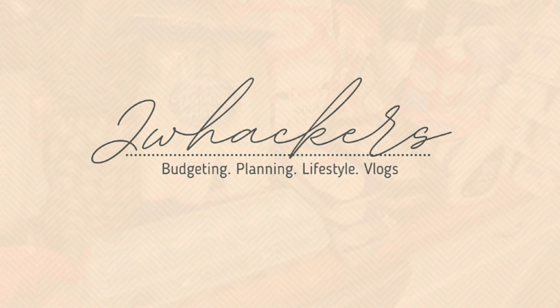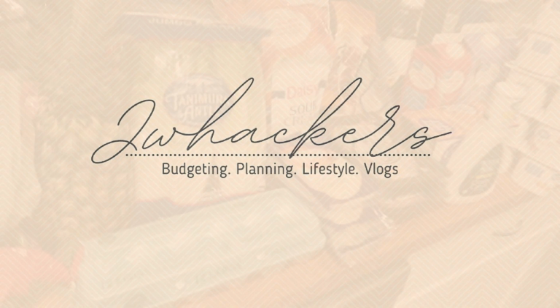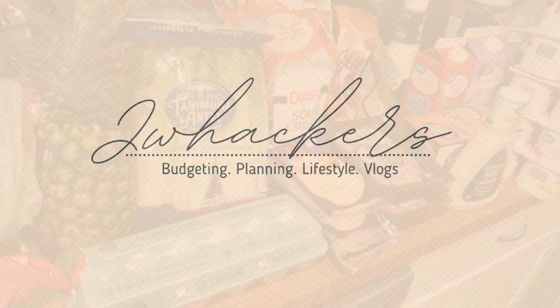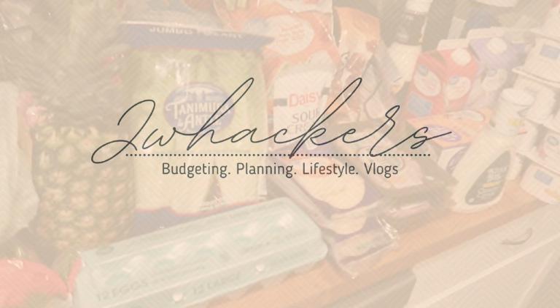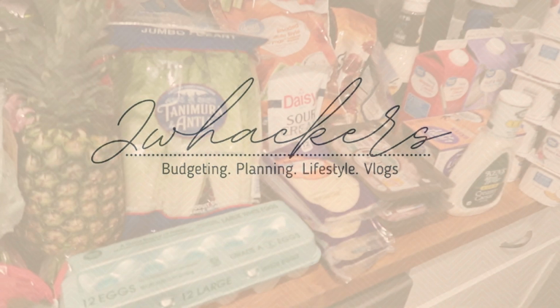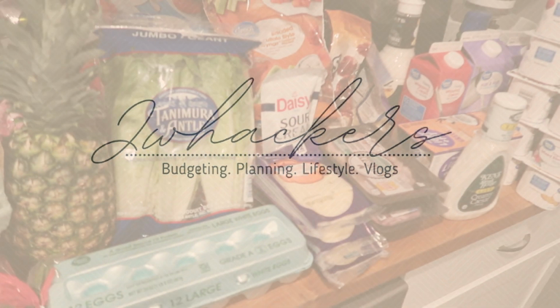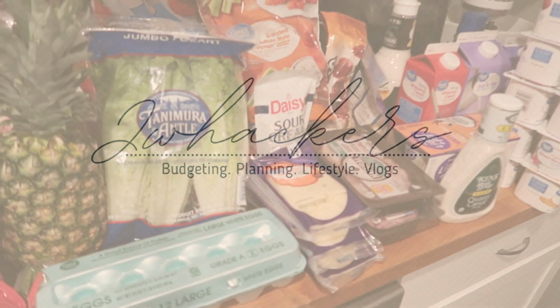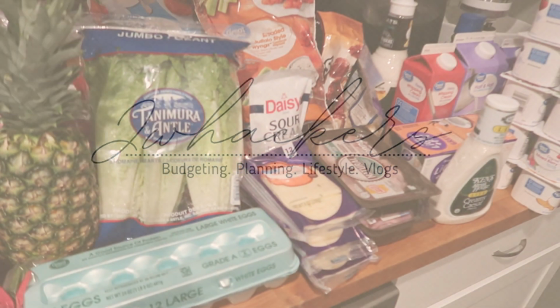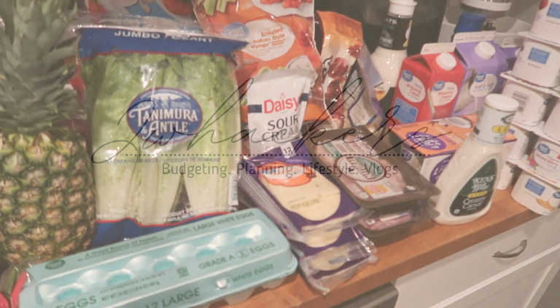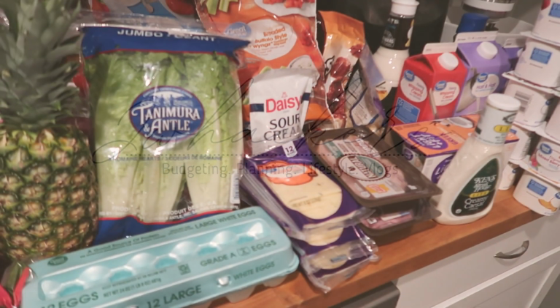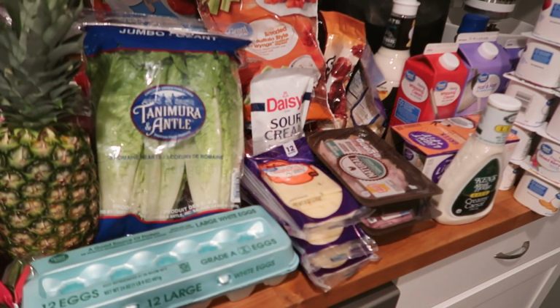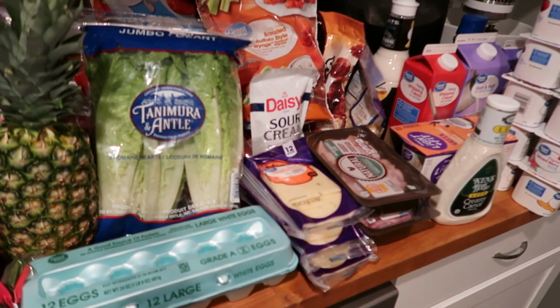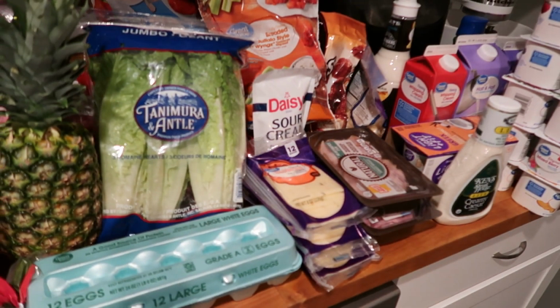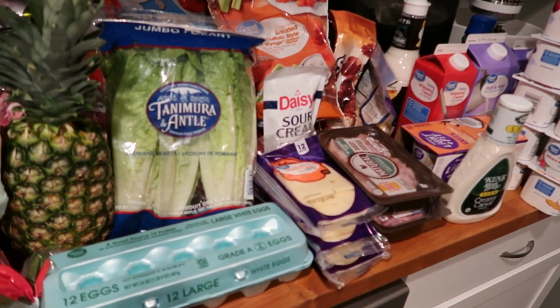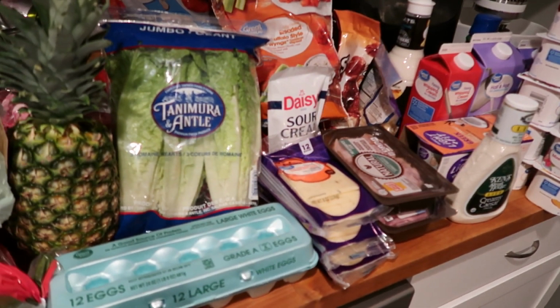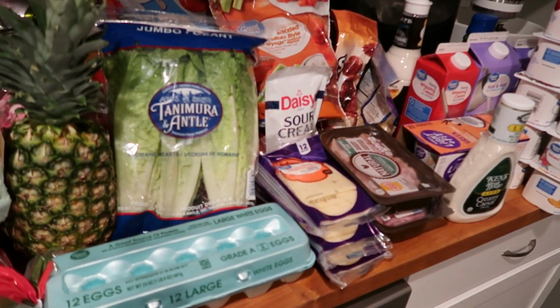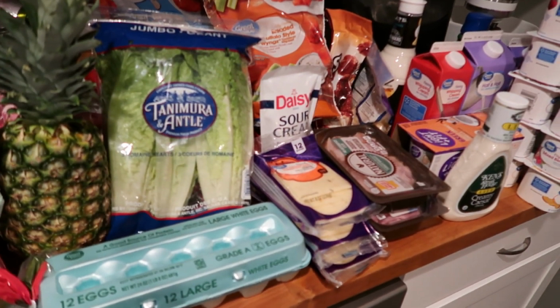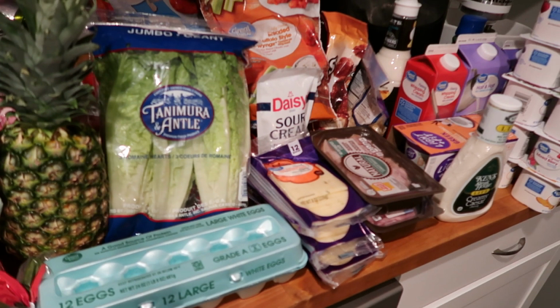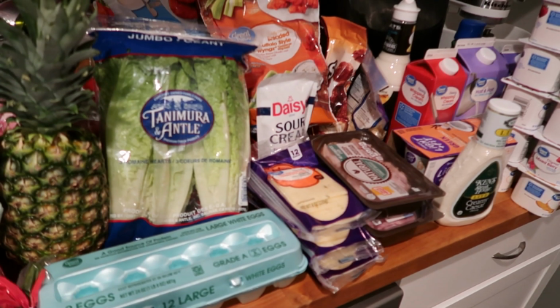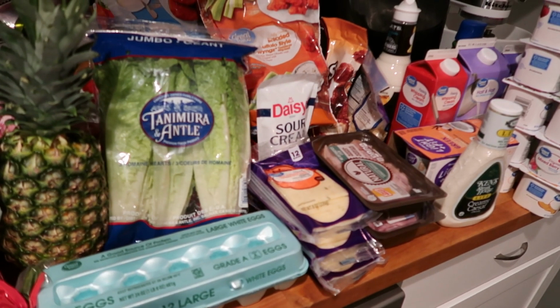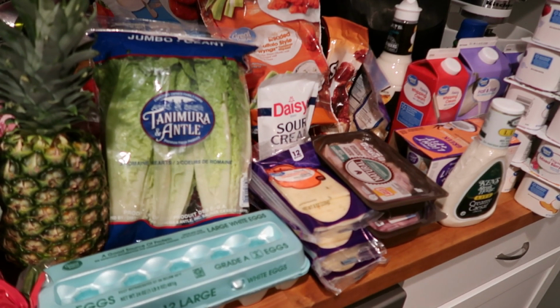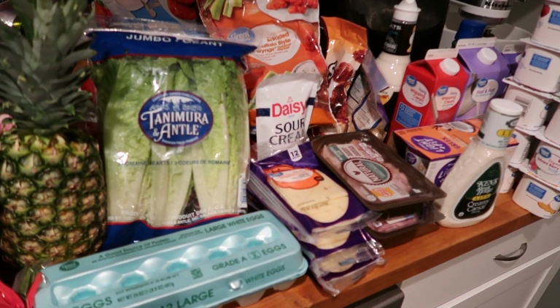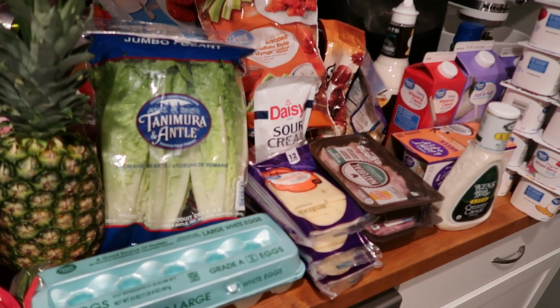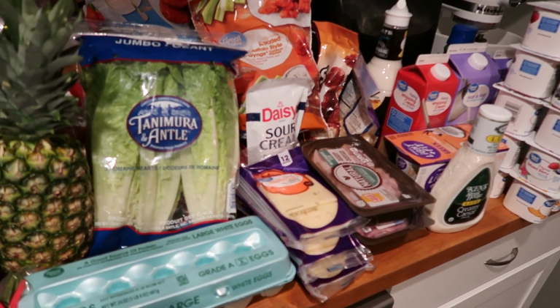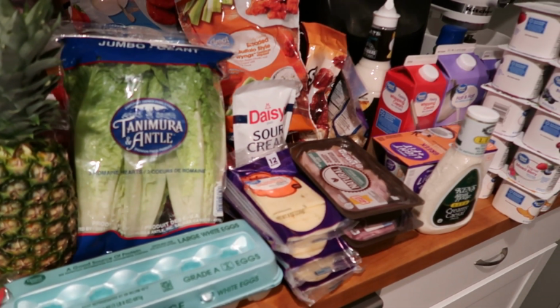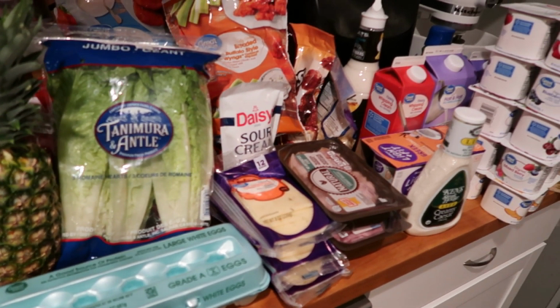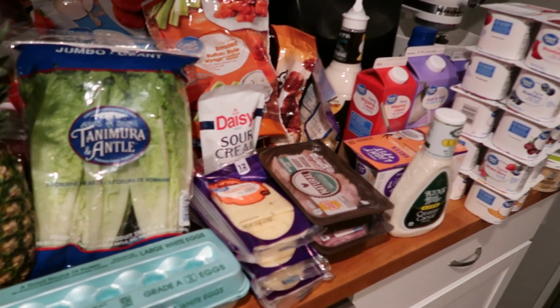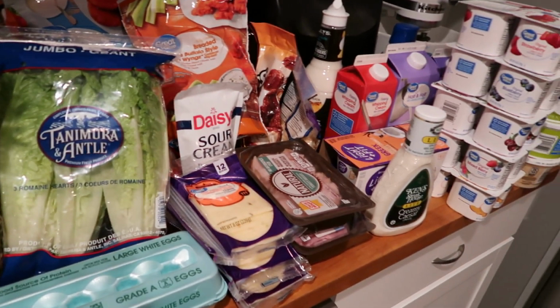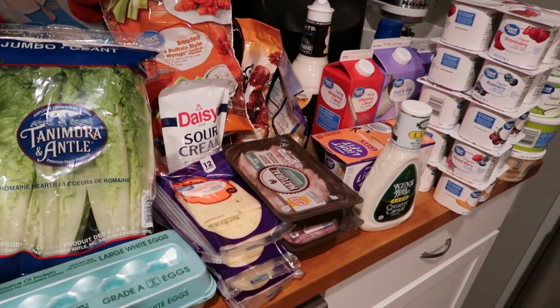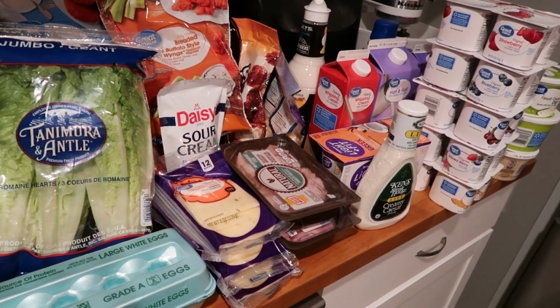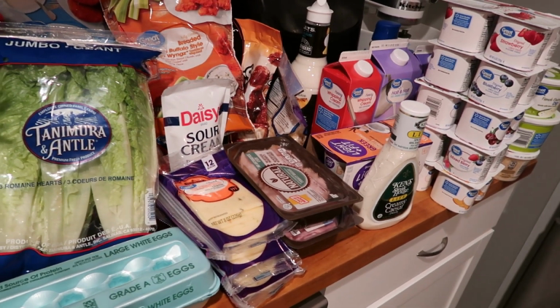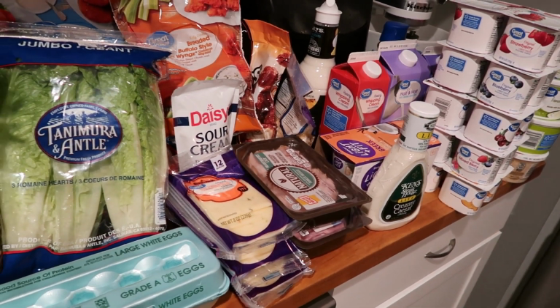Hi friends, it's Jessie here. Welcome back to my channel, or welcome if you are new. As you saw from the title, I have a whopper of a grocery haul.